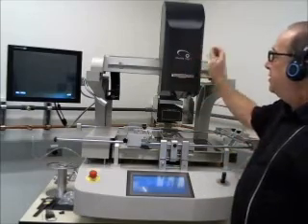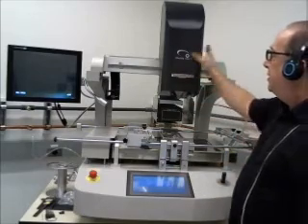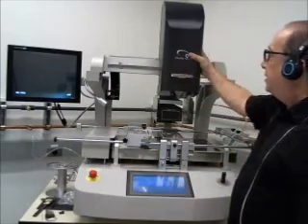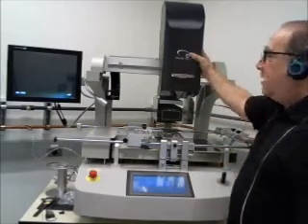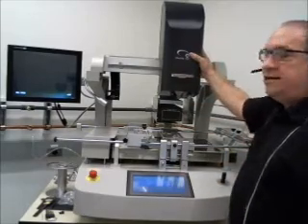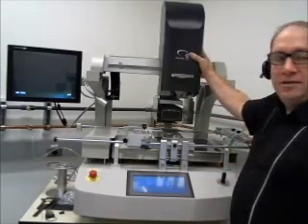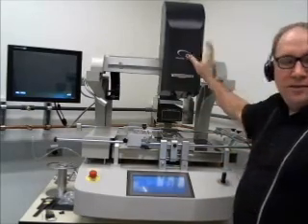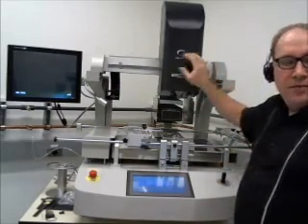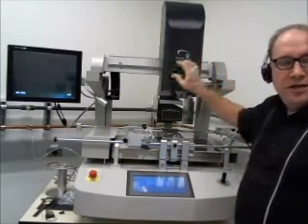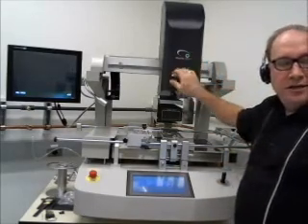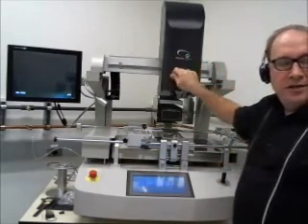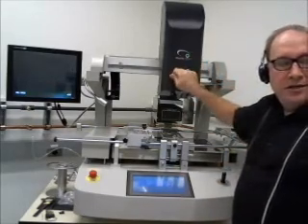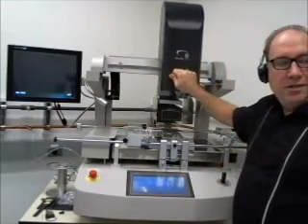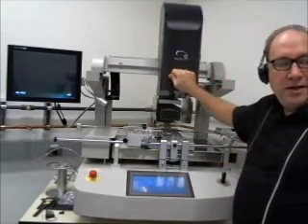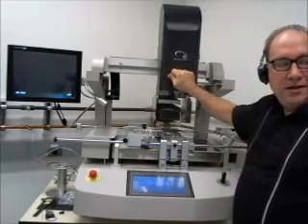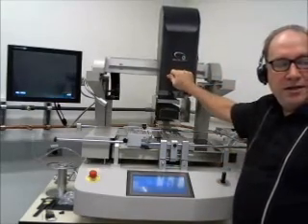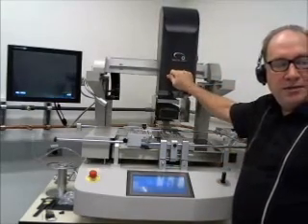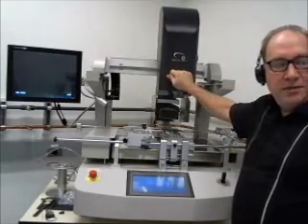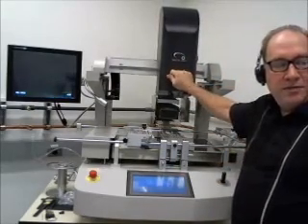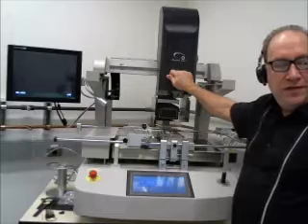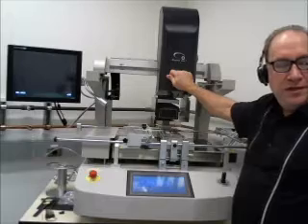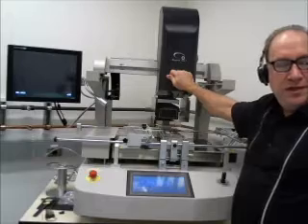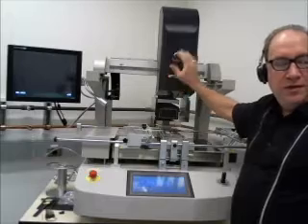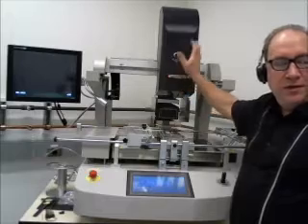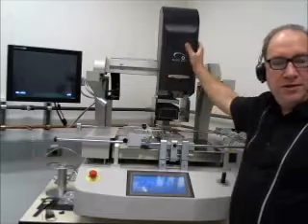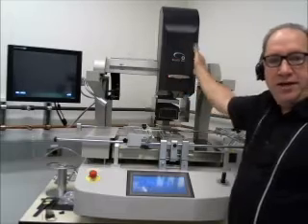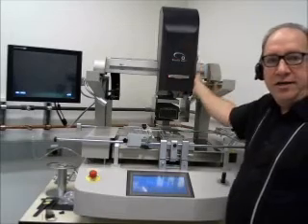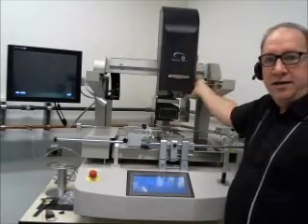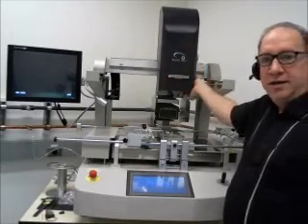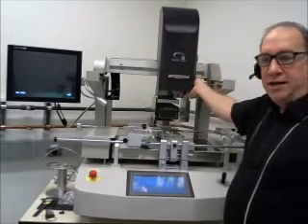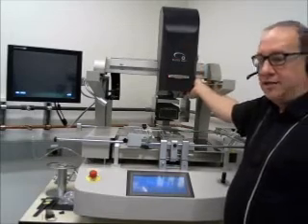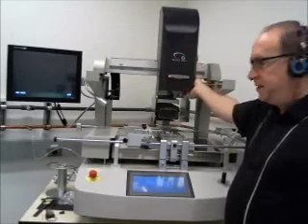The head locks, and when you touch it, it automatically unlocks so you can move it. Then when you release your hand, it locks again.